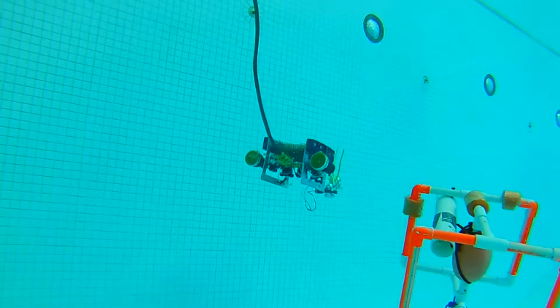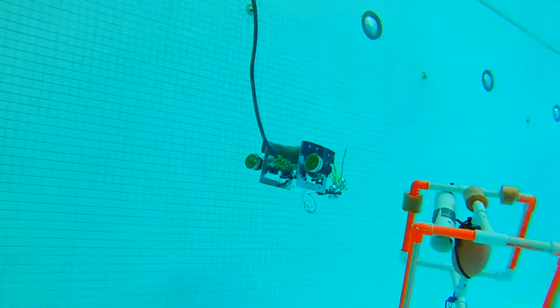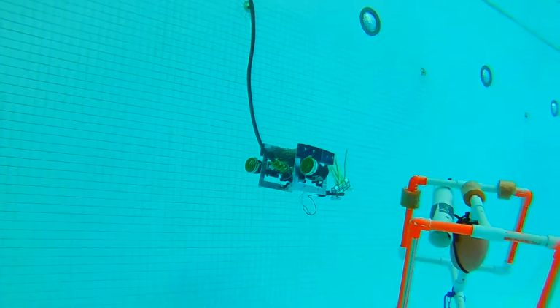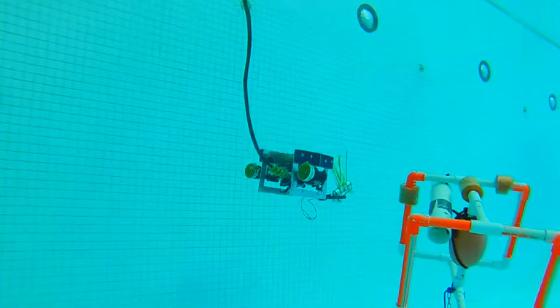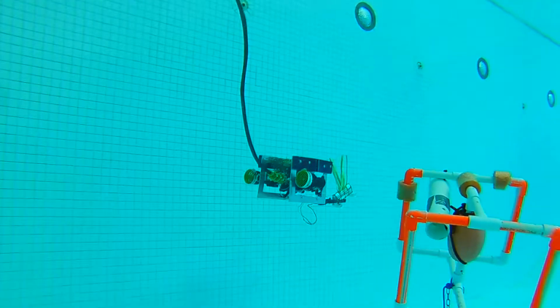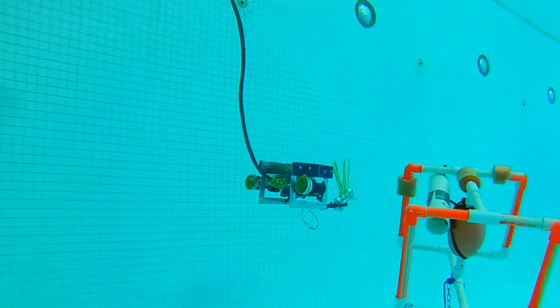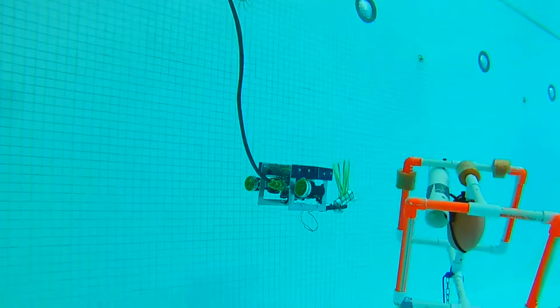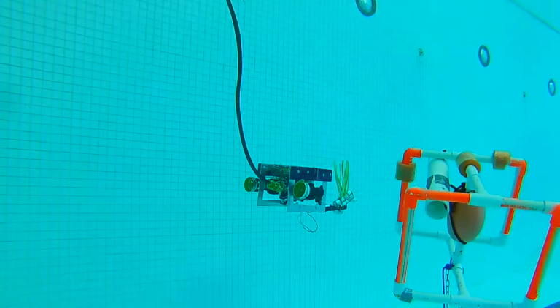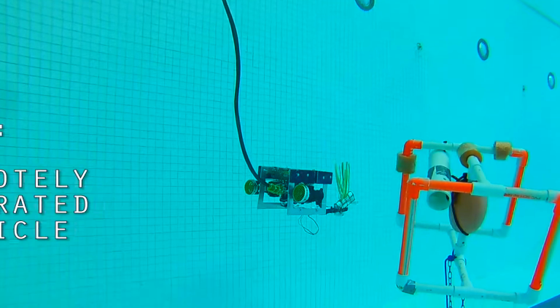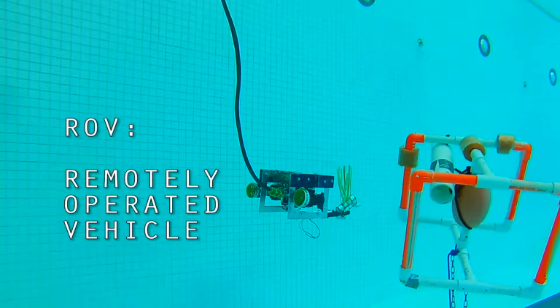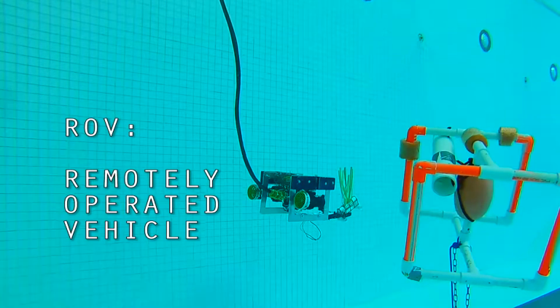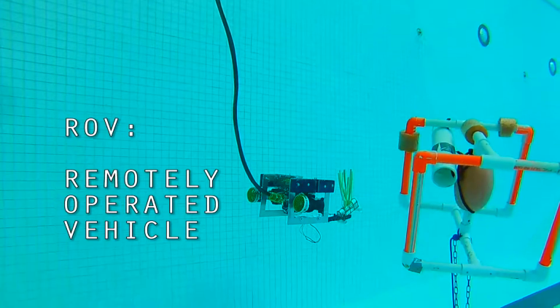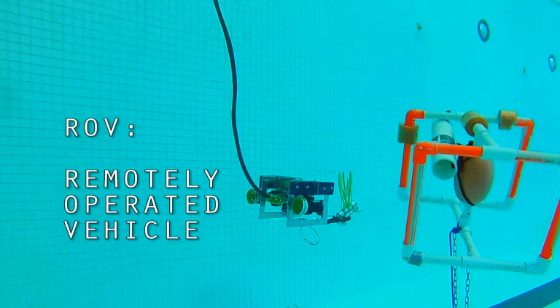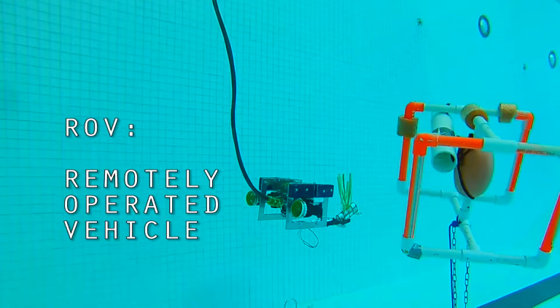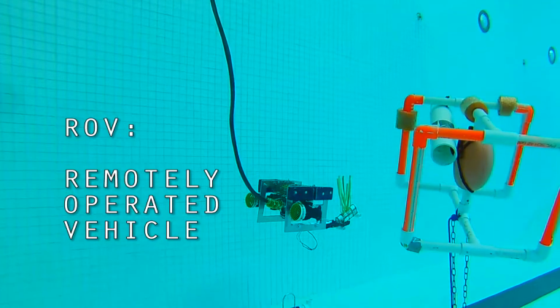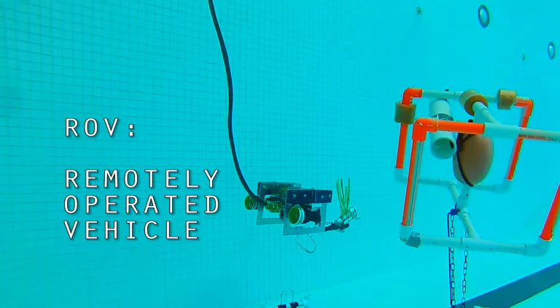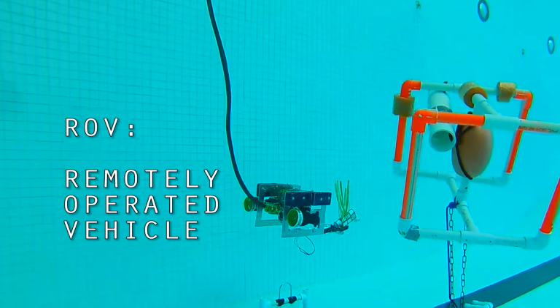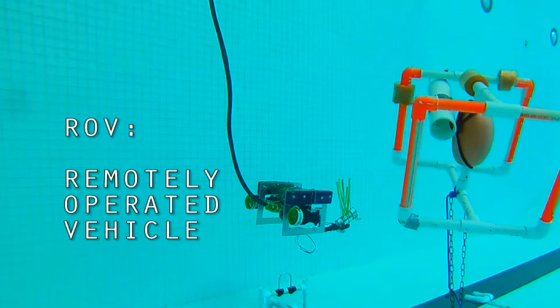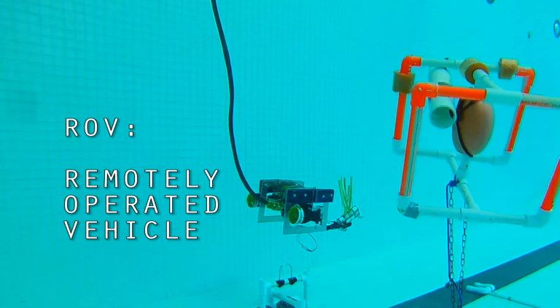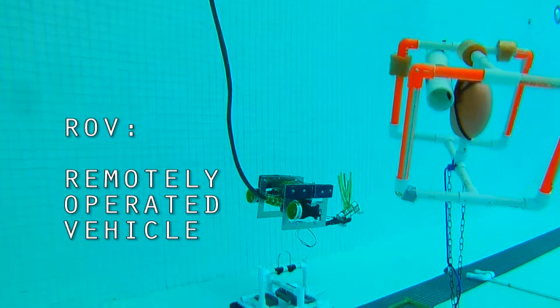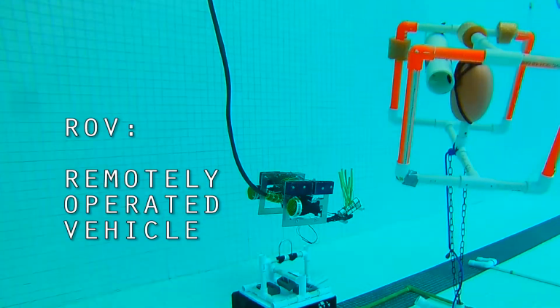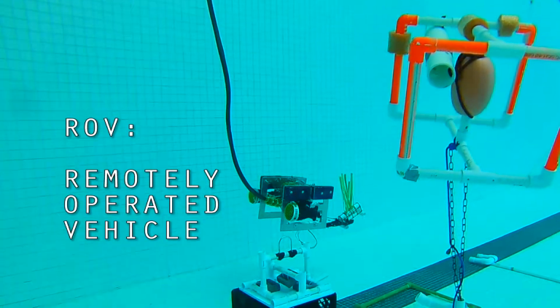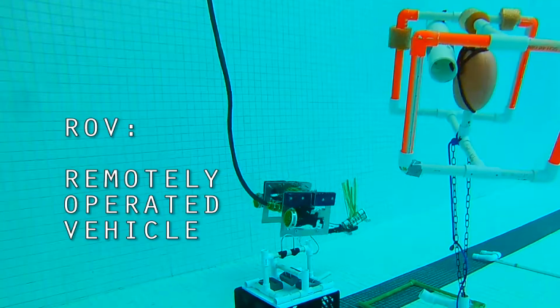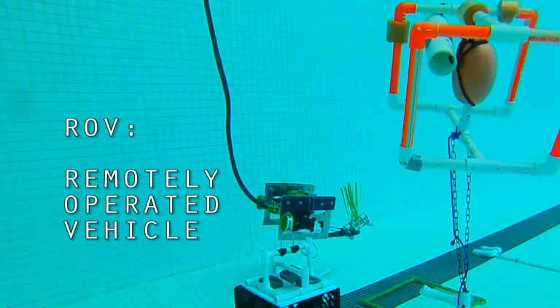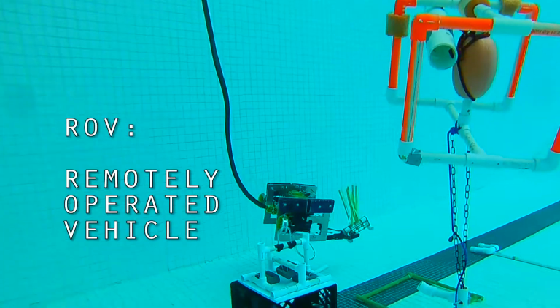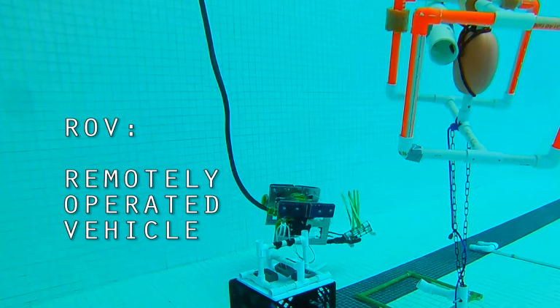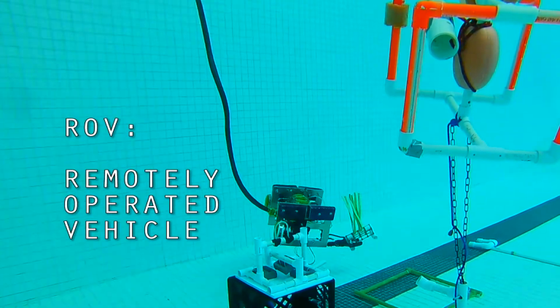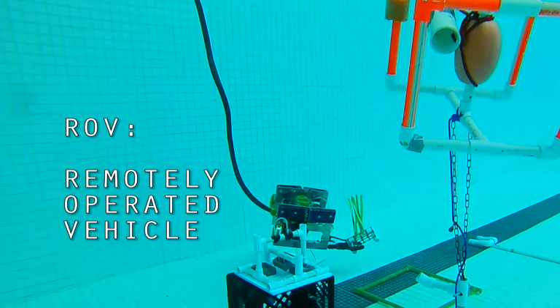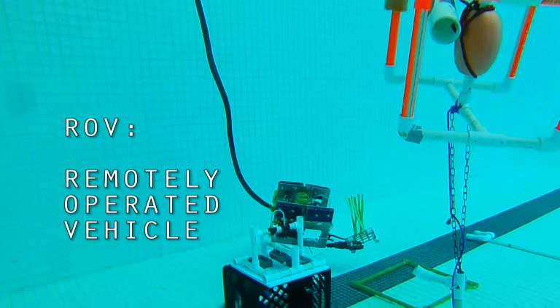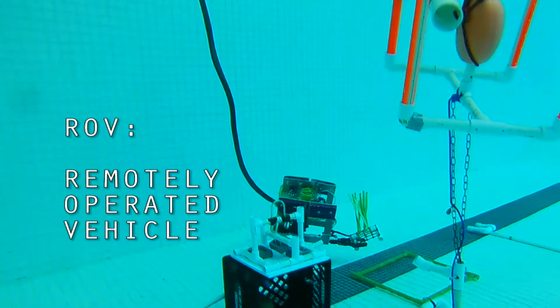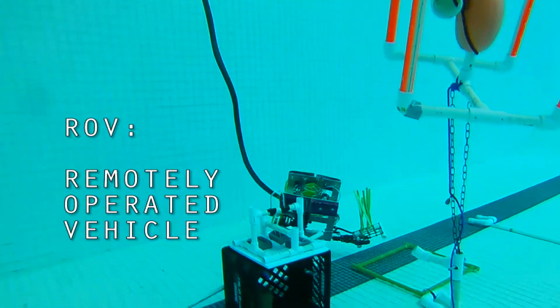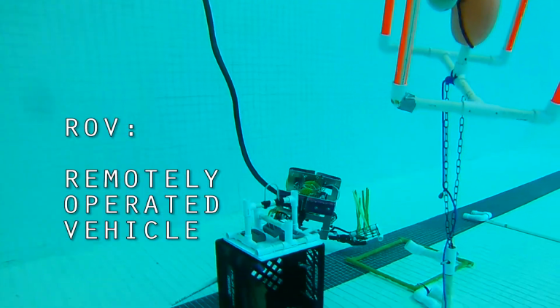ROV stands for Remotely Operated Vehicles, which essentially are underwater robots.